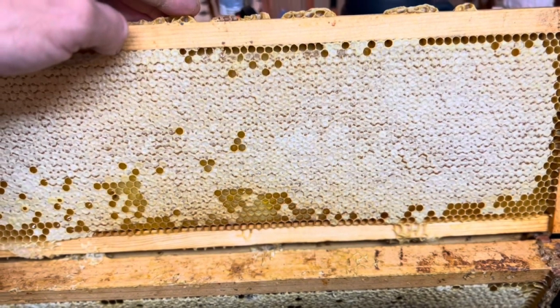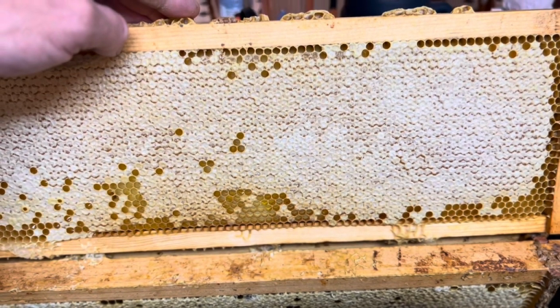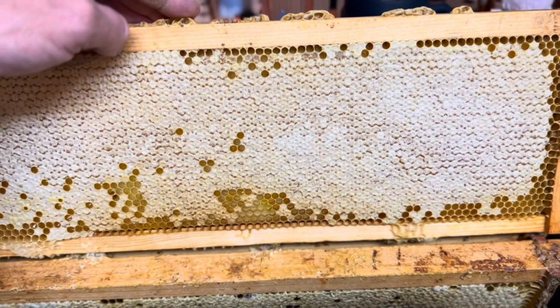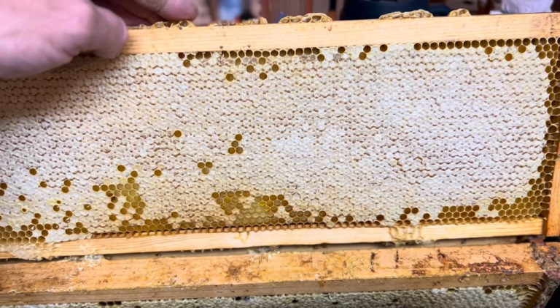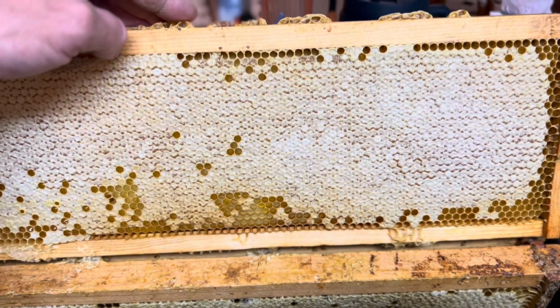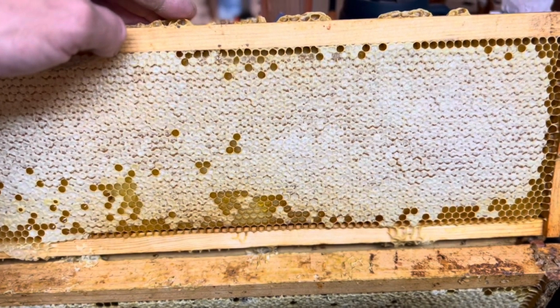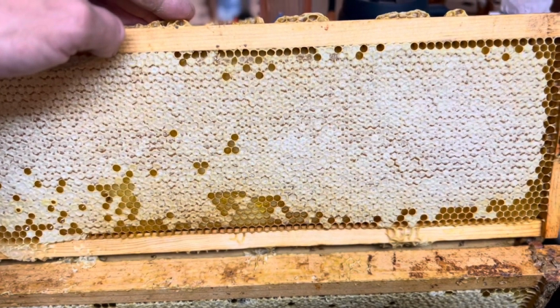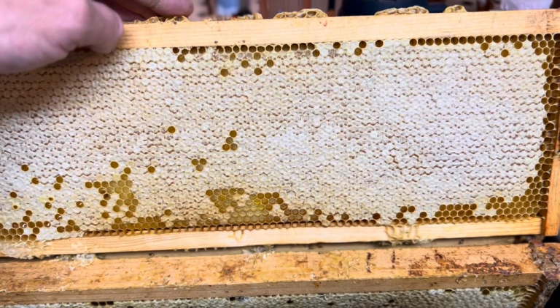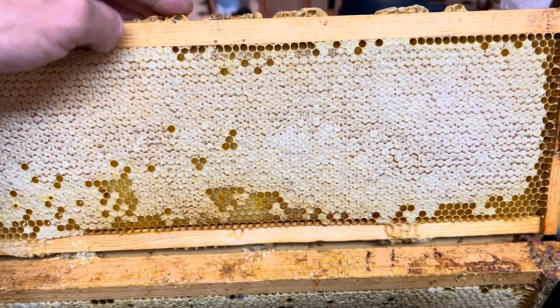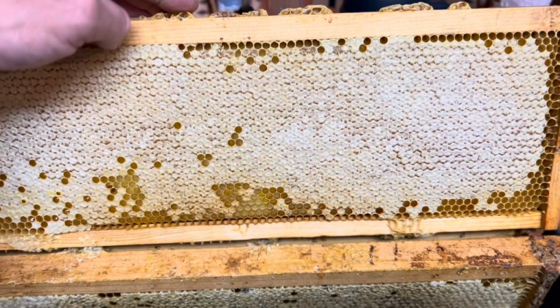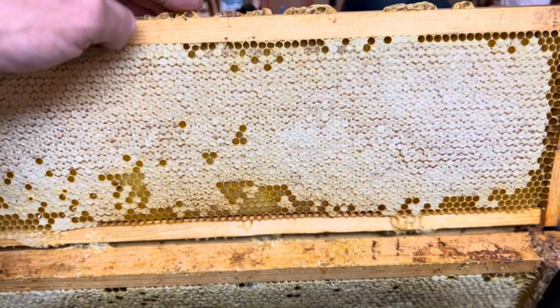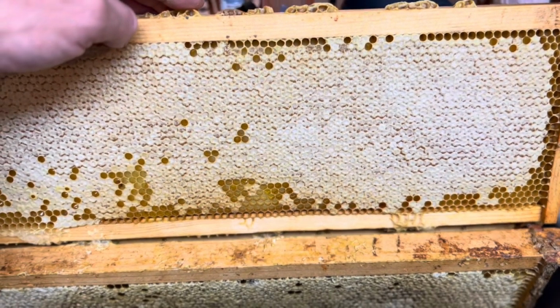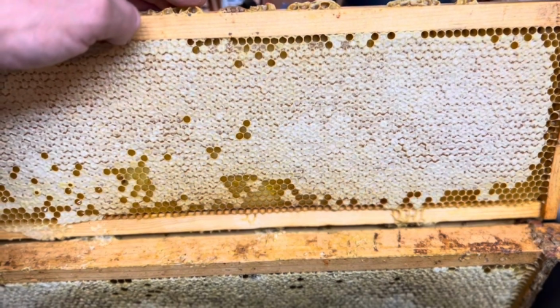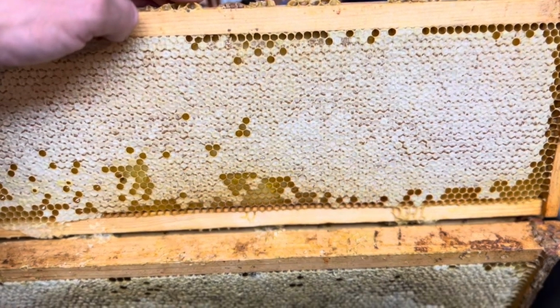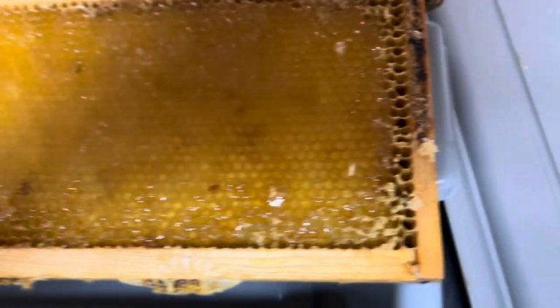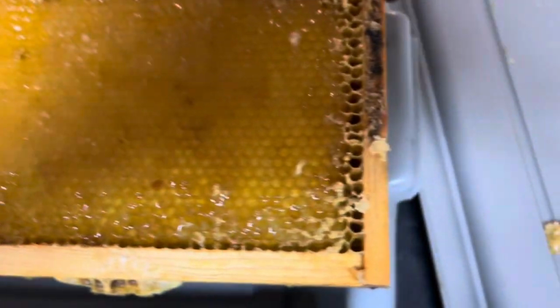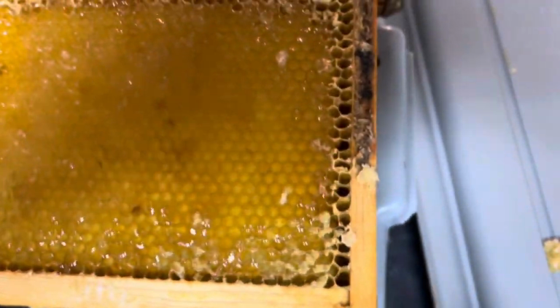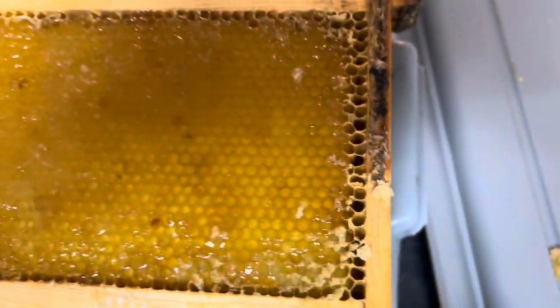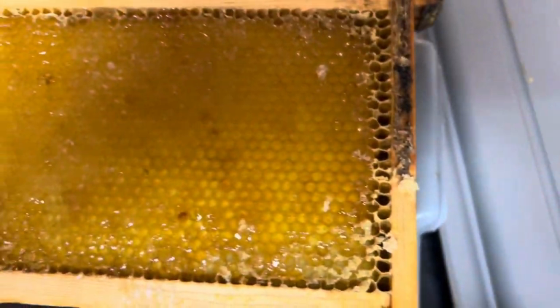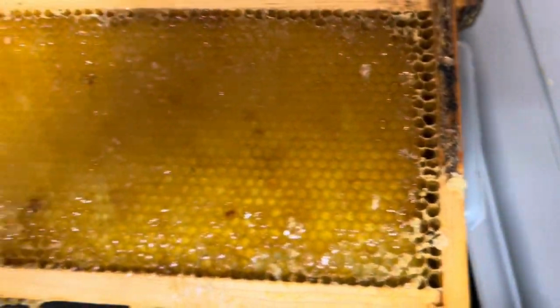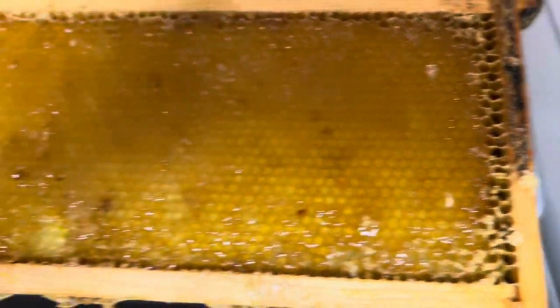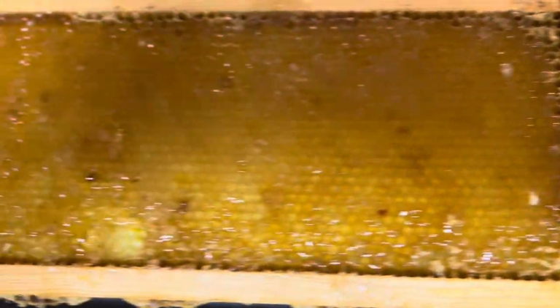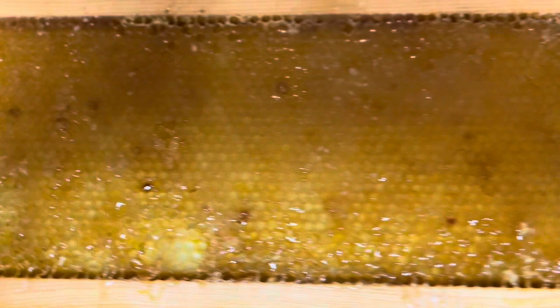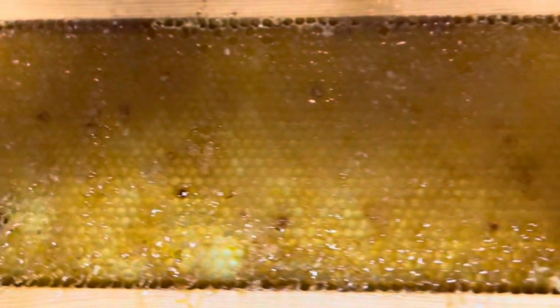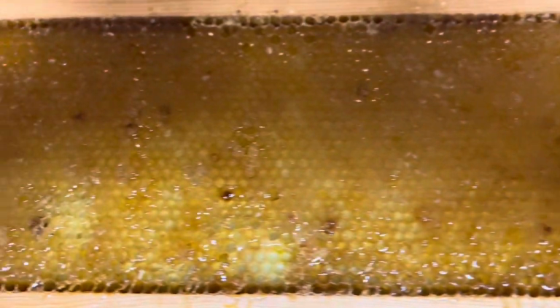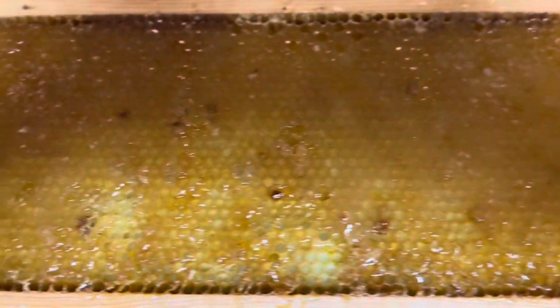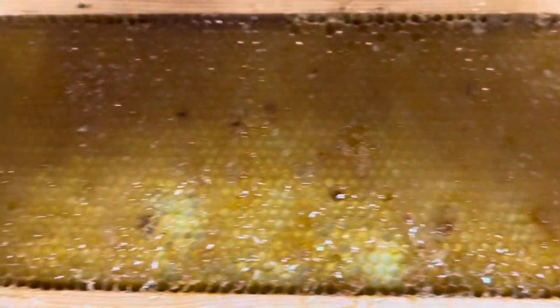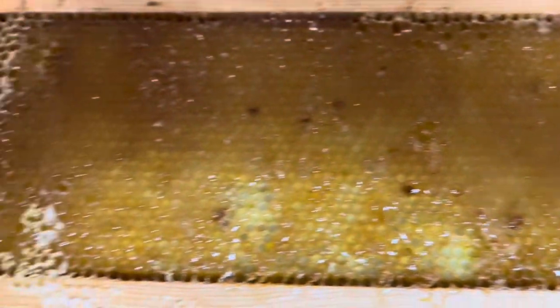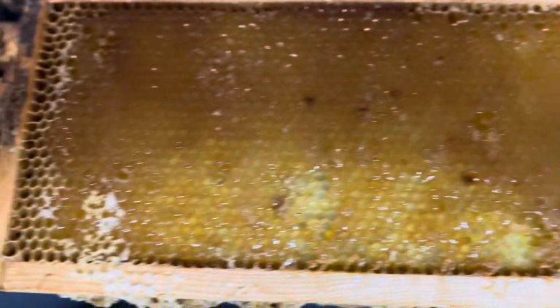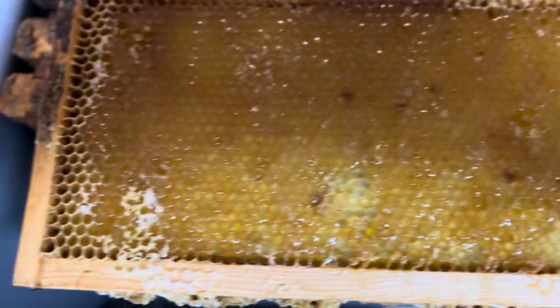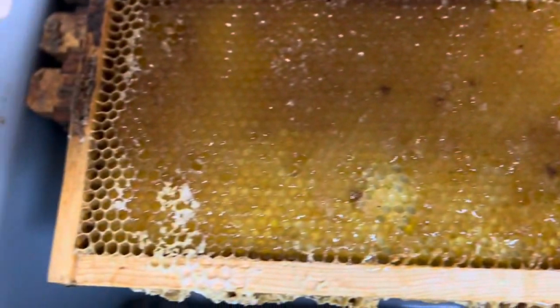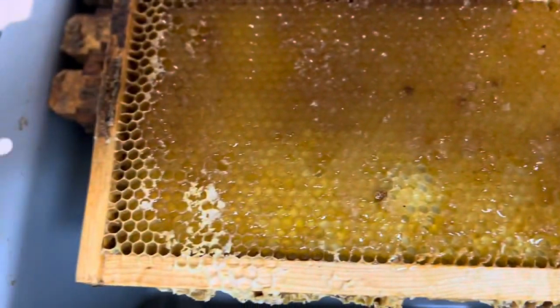So I'm going to scrape the cap off. This is what it looks like when I scrape the cap off.